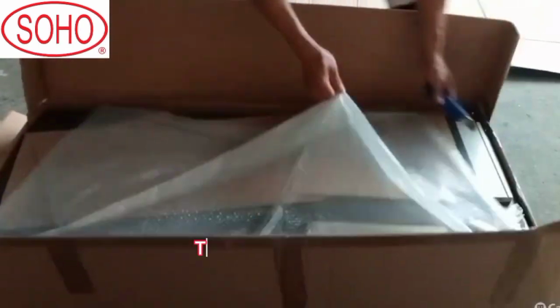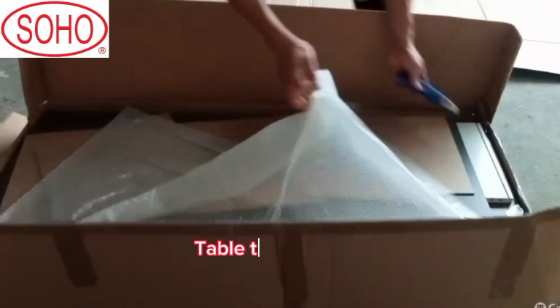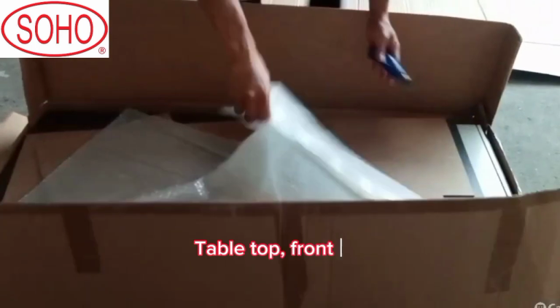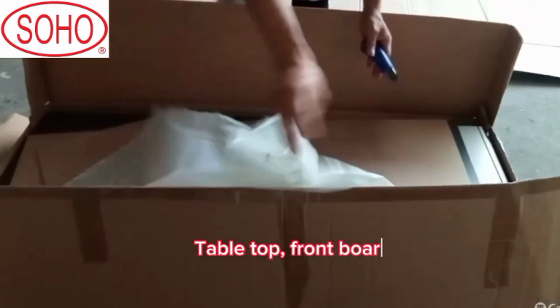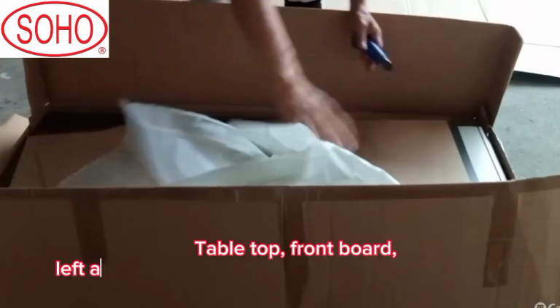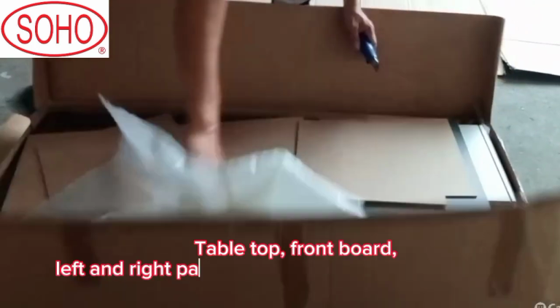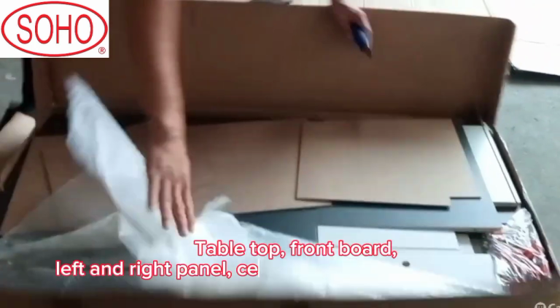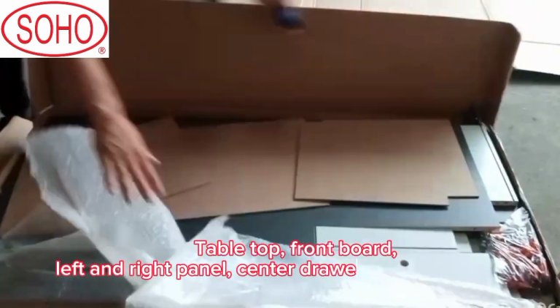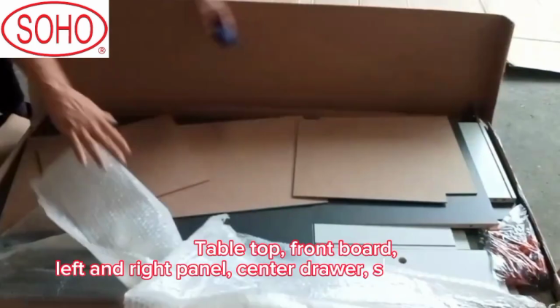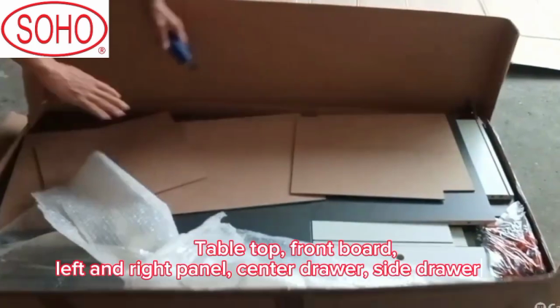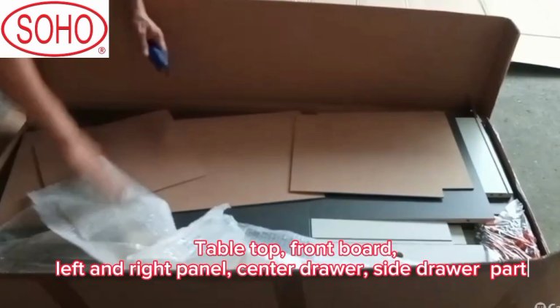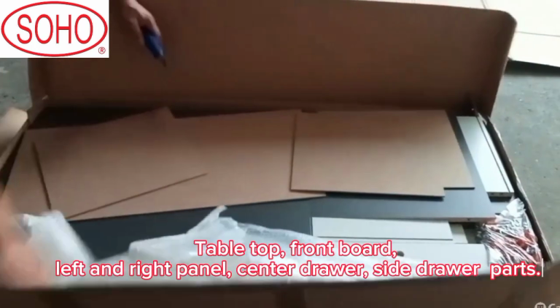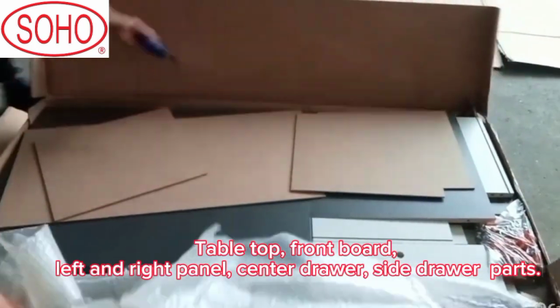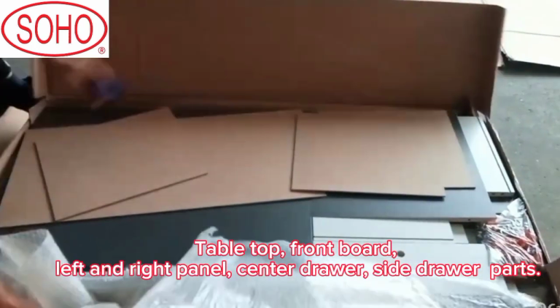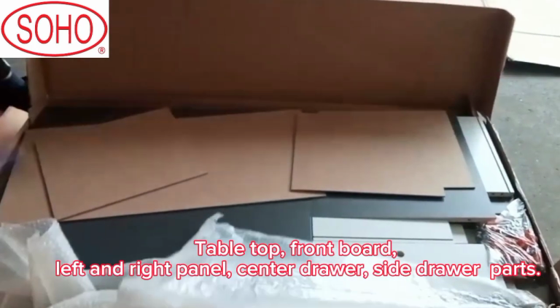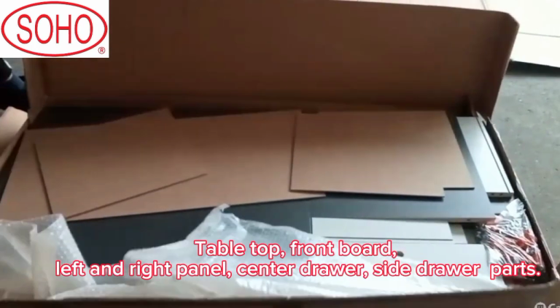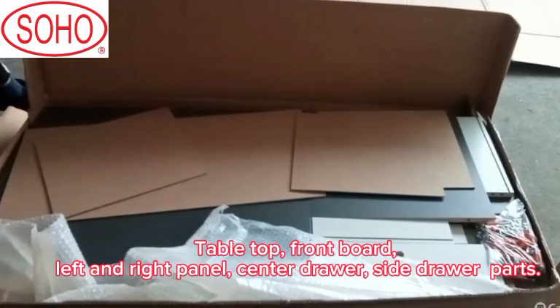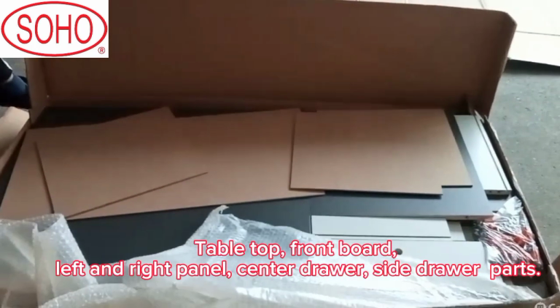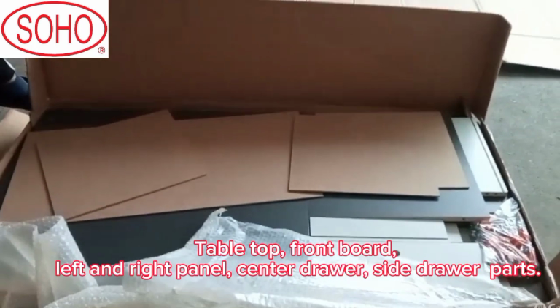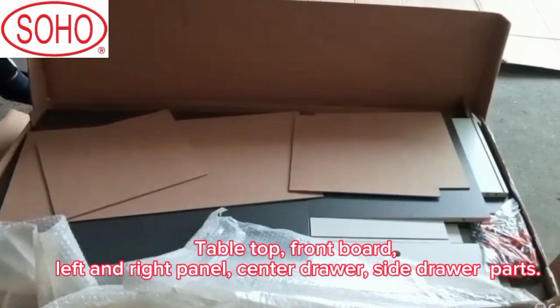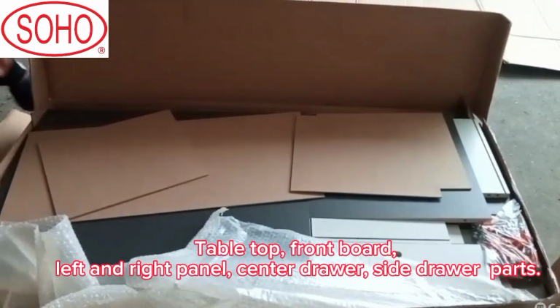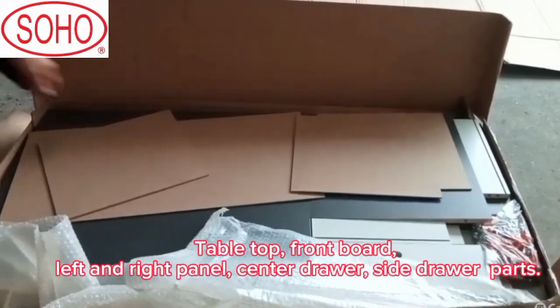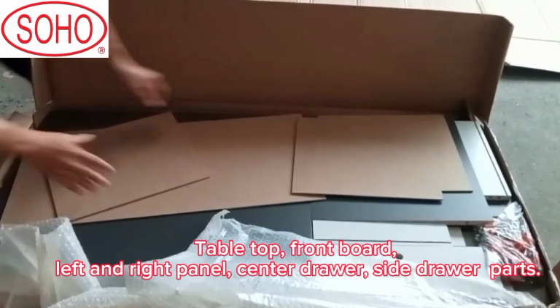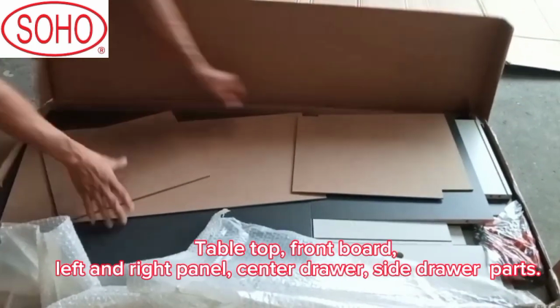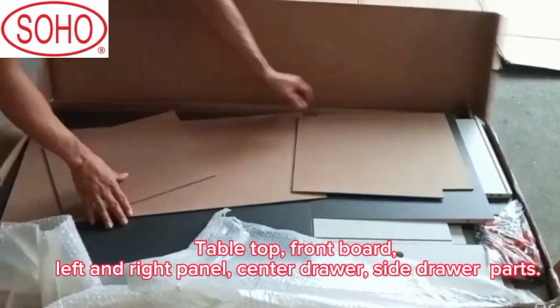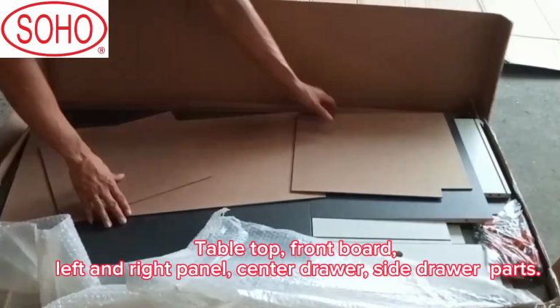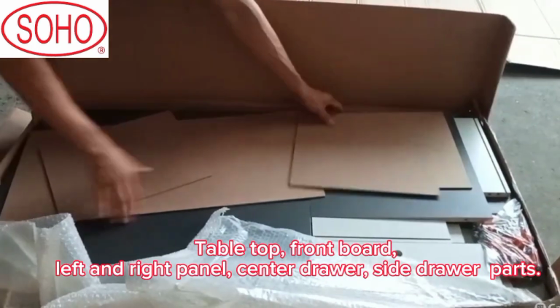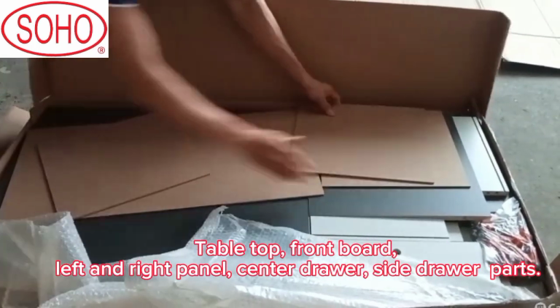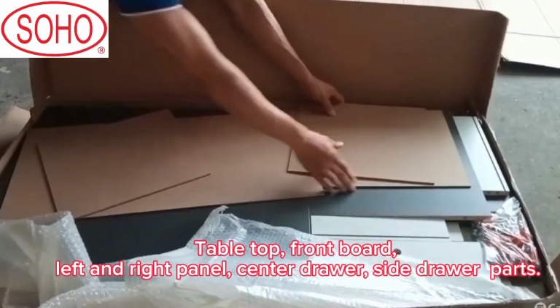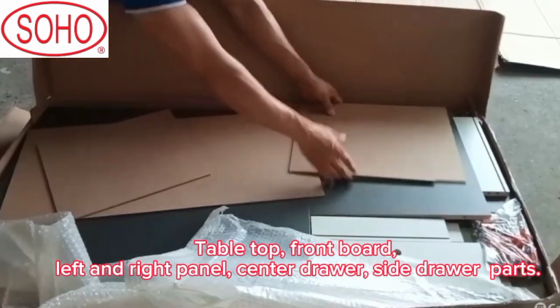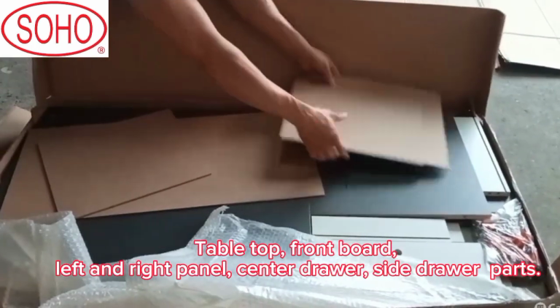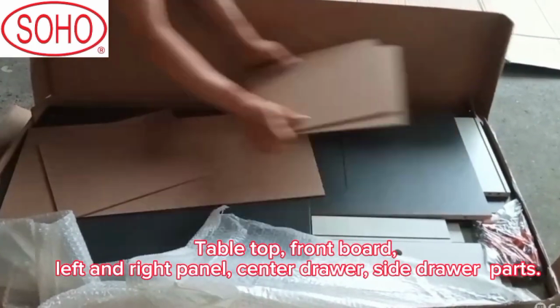Parts include: tabletop, front board, left and right panel, center drawer, and side drawer parts.